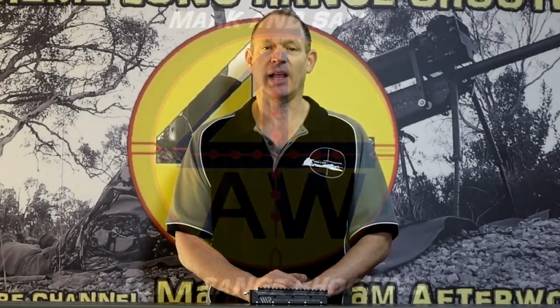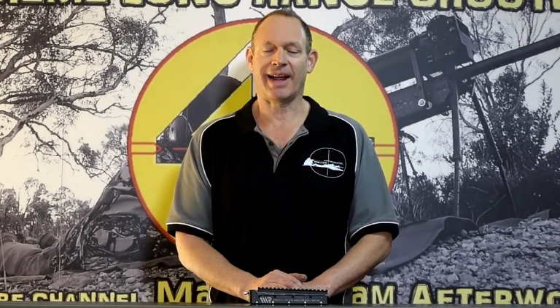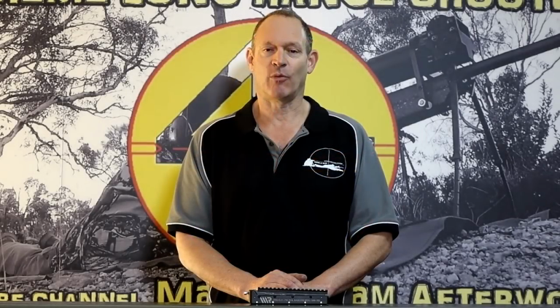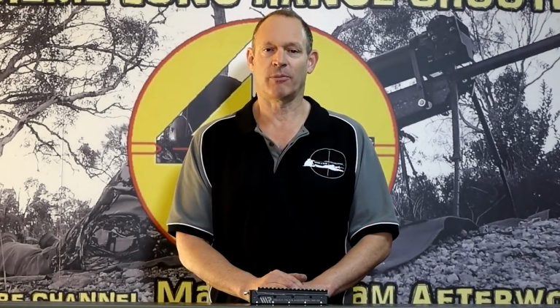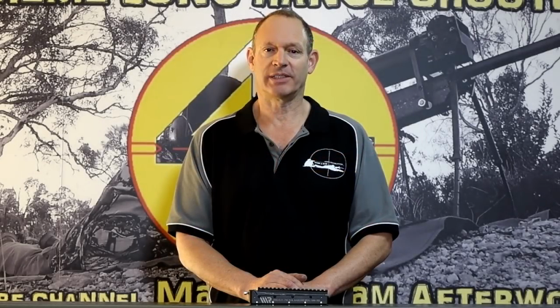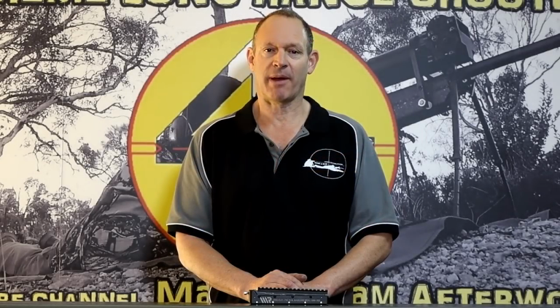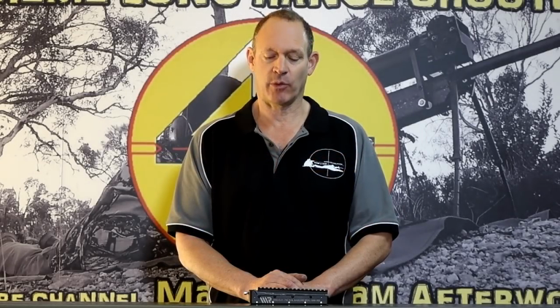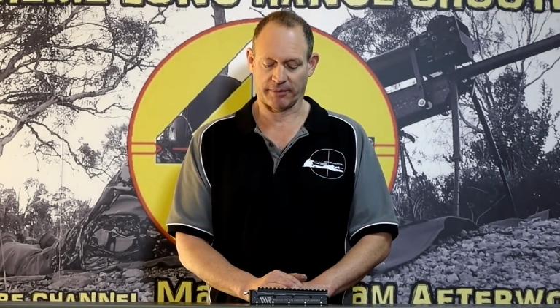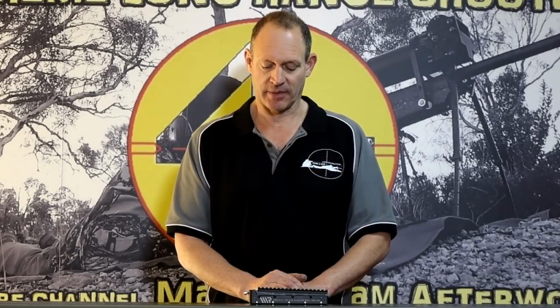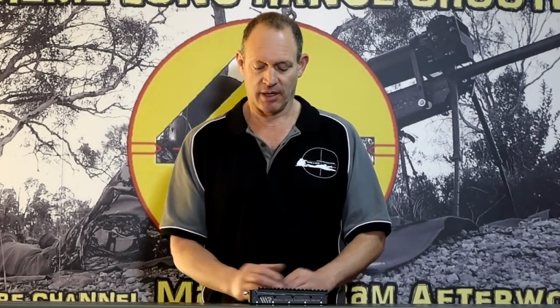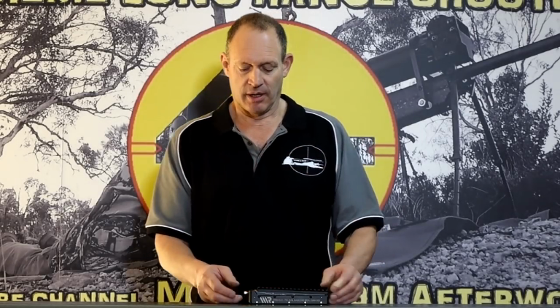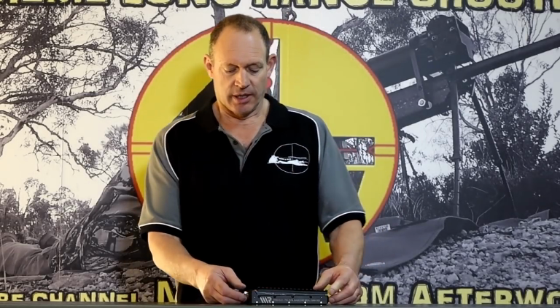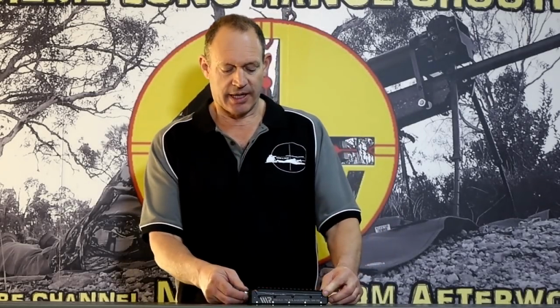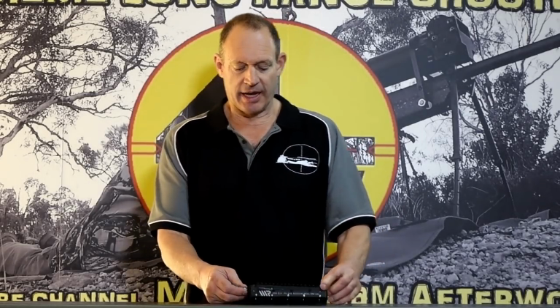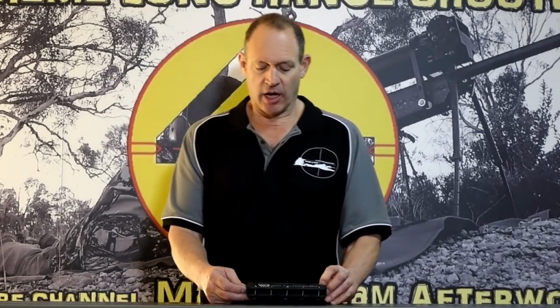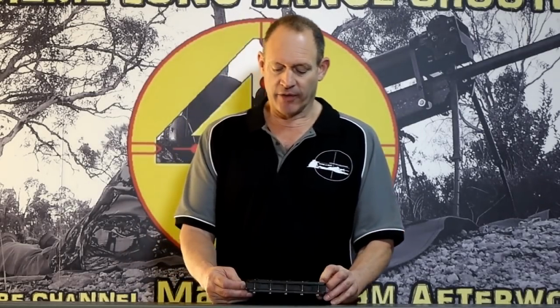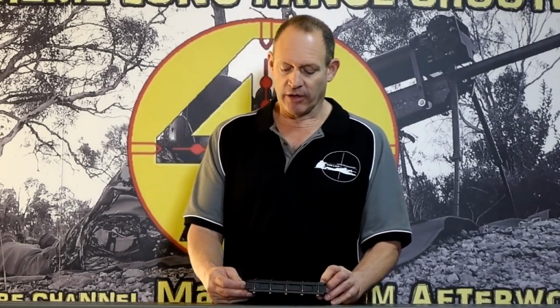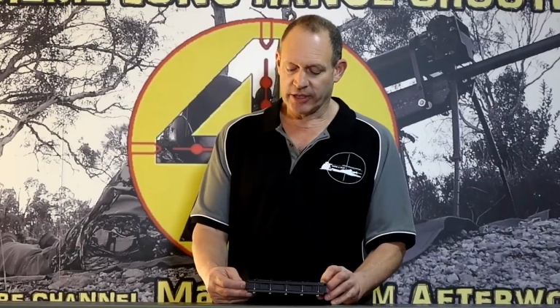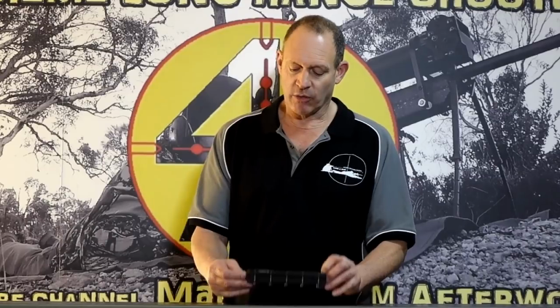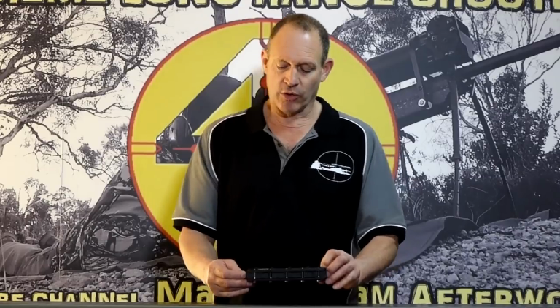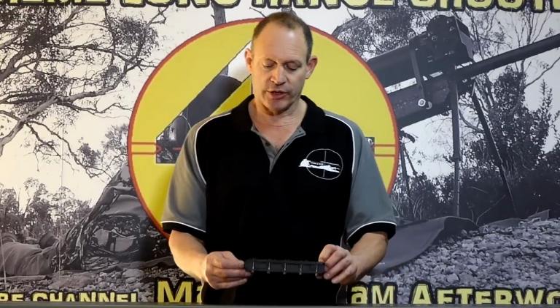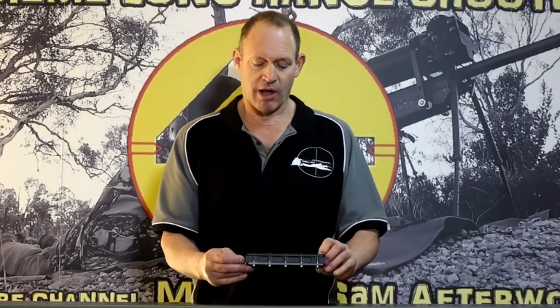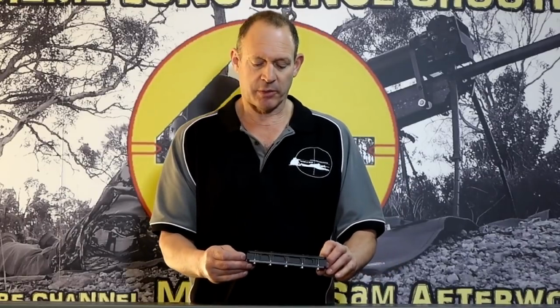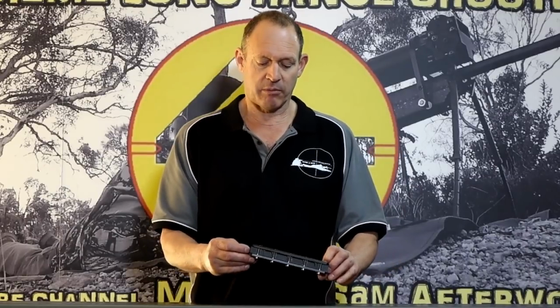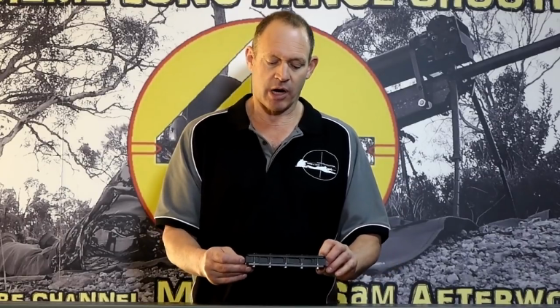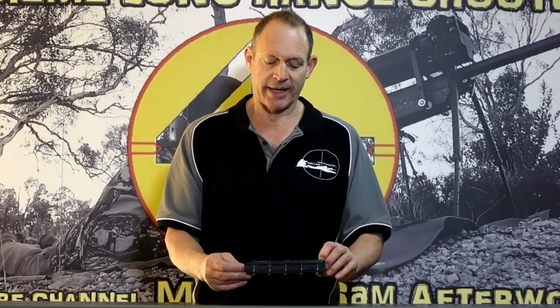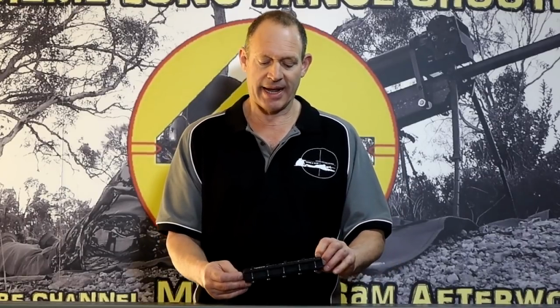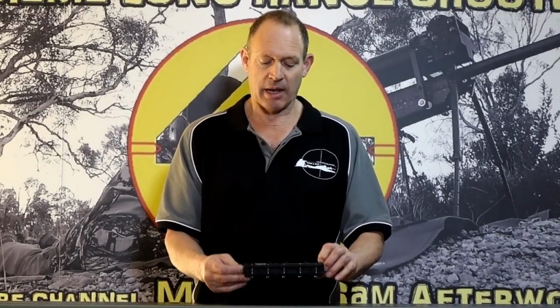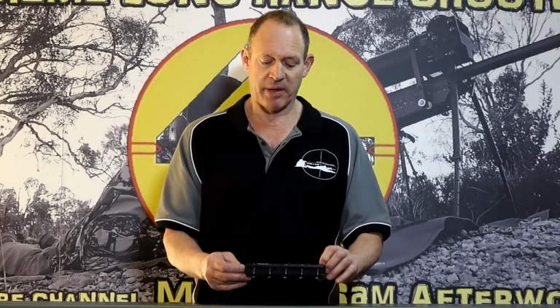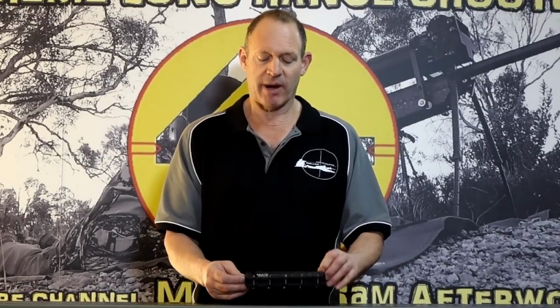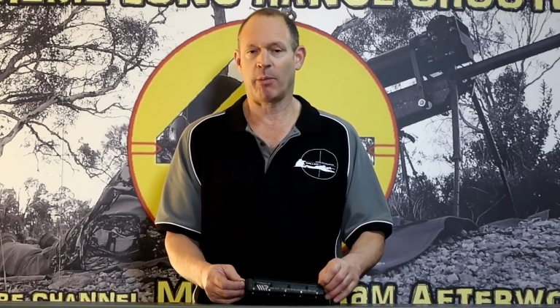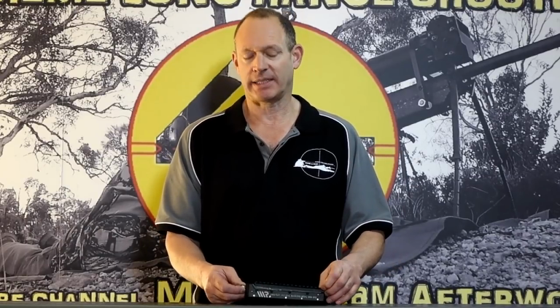G'day, welcome to Mark and Sam After Work. Today I've got this Waters Rifleman Pro ELR PIC rail base.